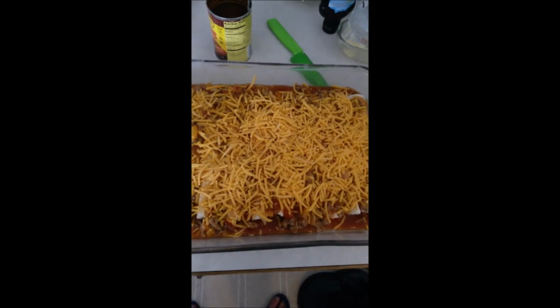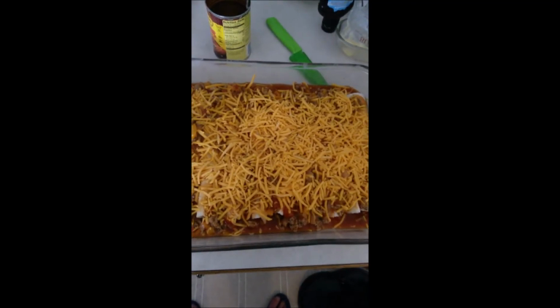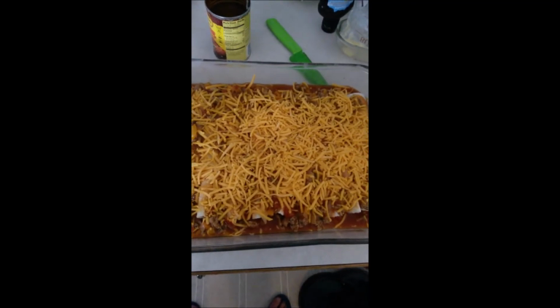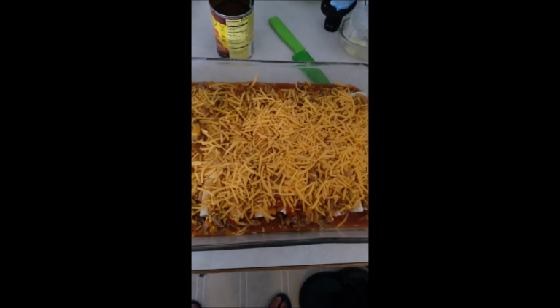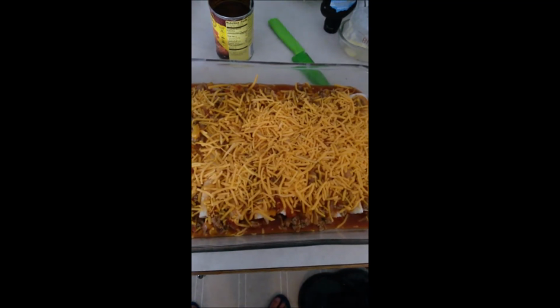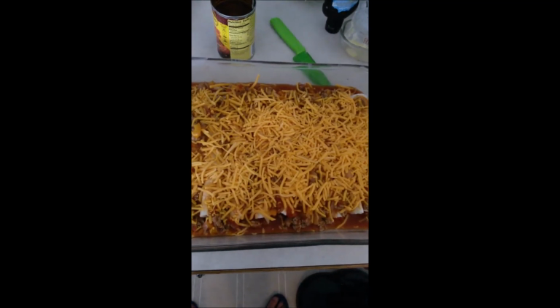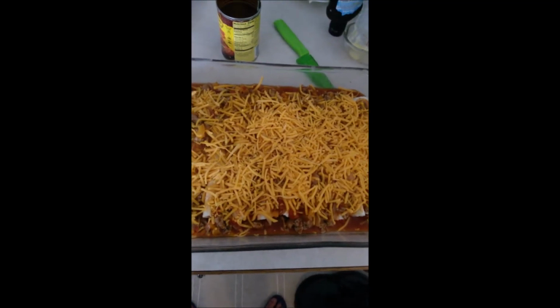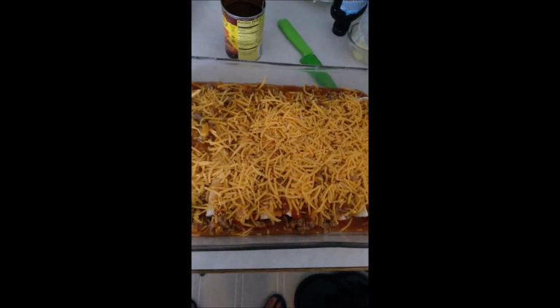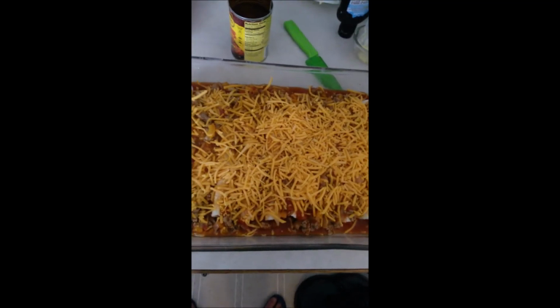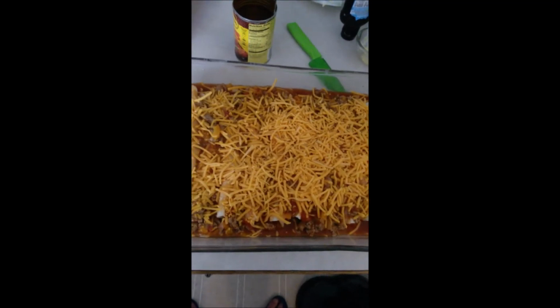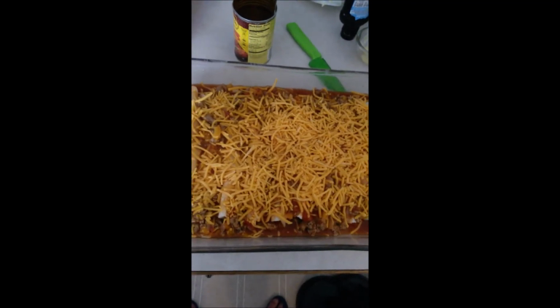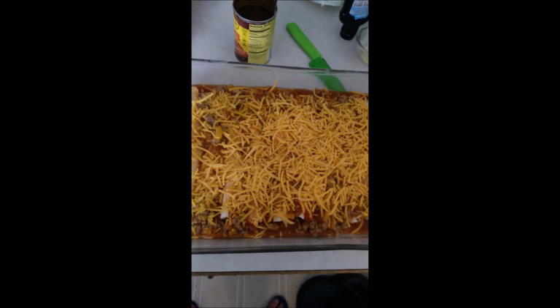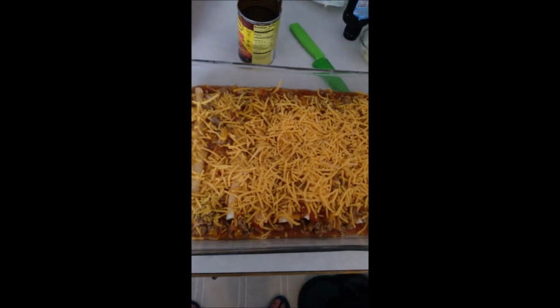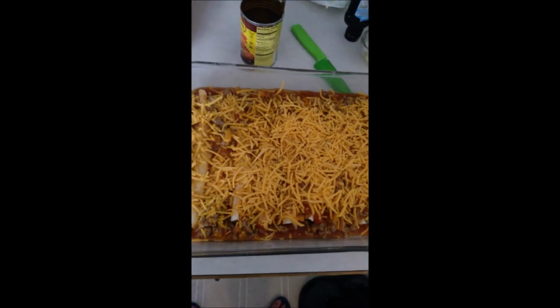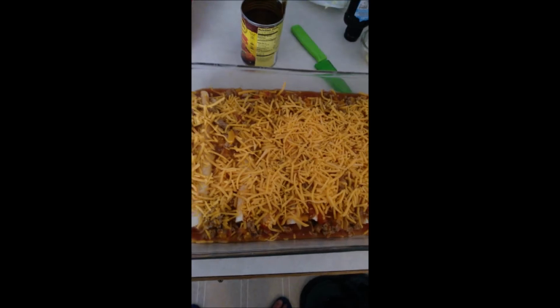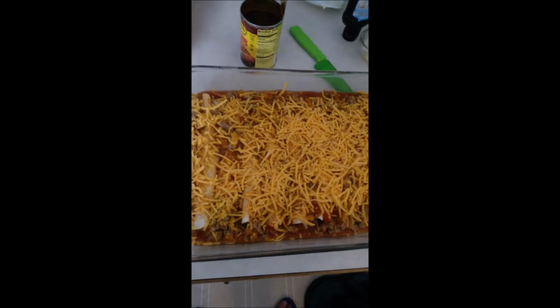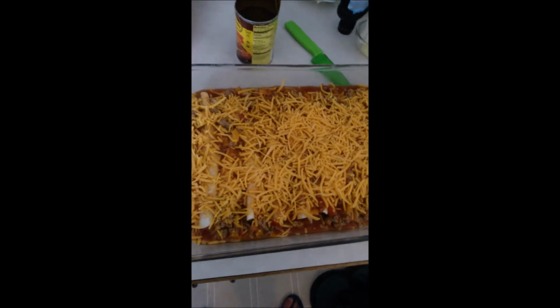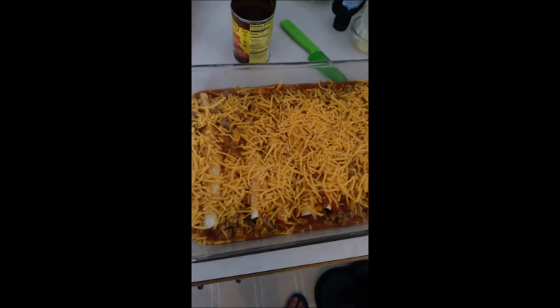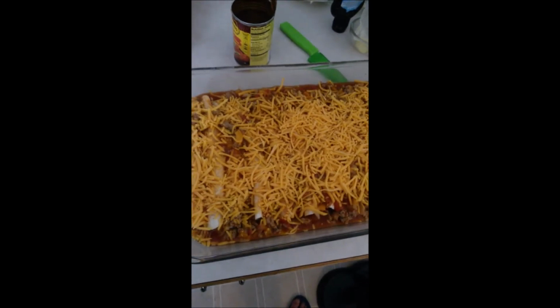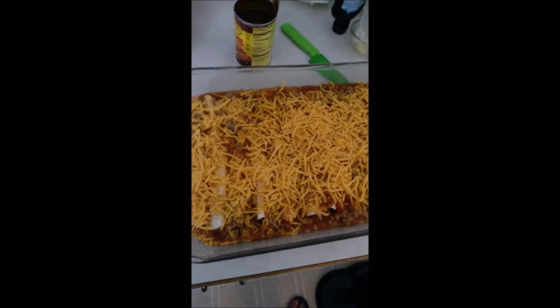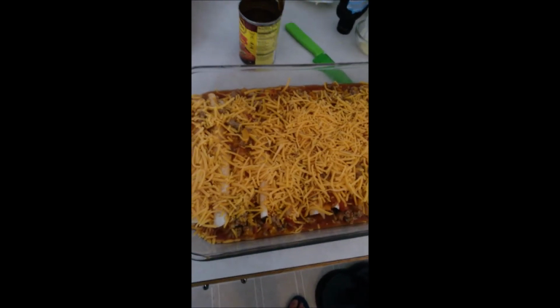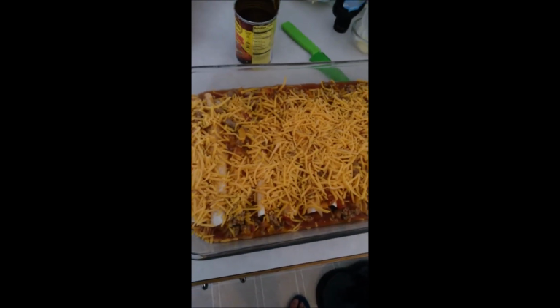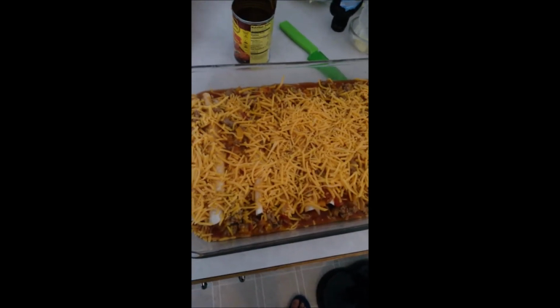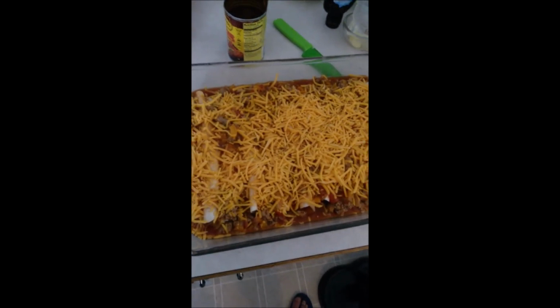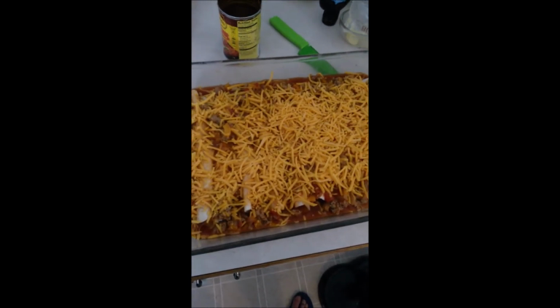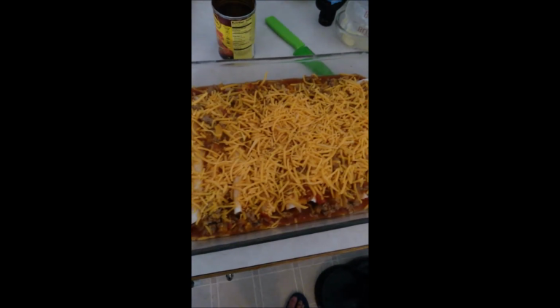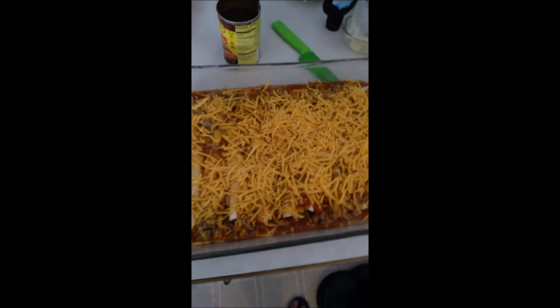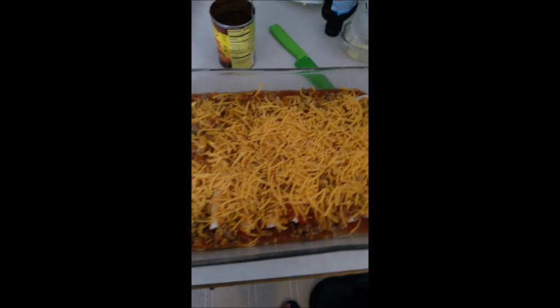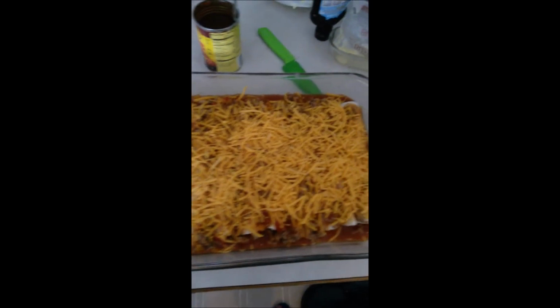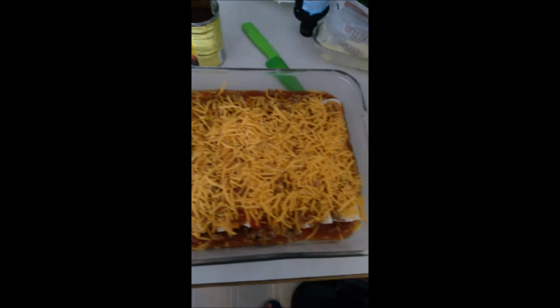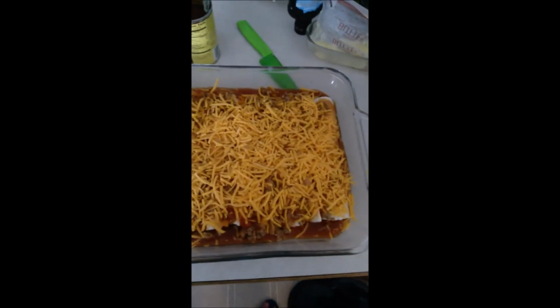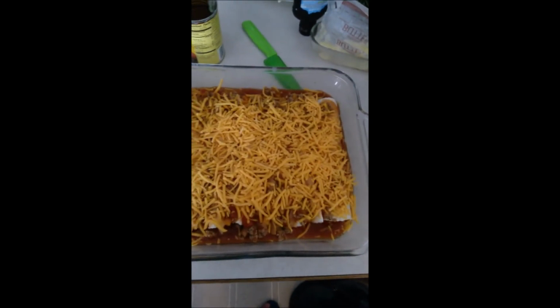It only needs 15 minutes, just enough to melt the cheese. And then the enchiladas are good.